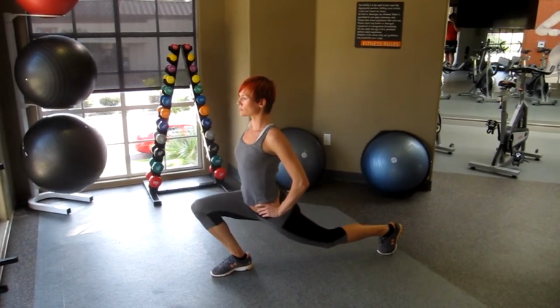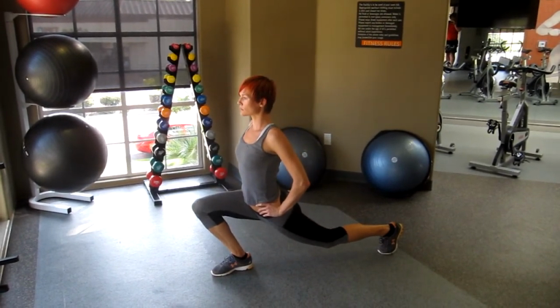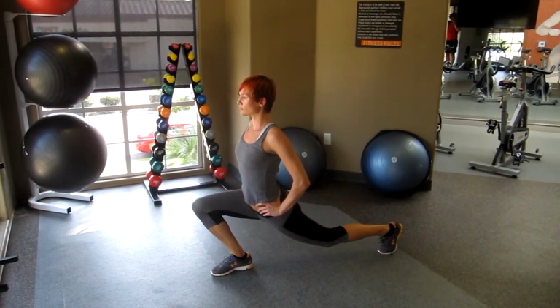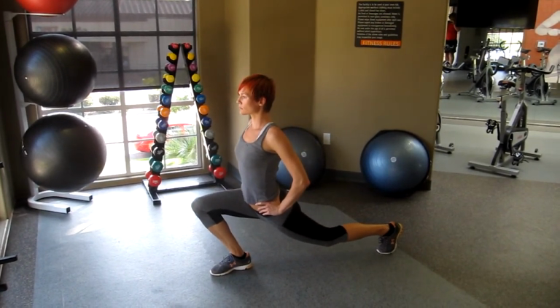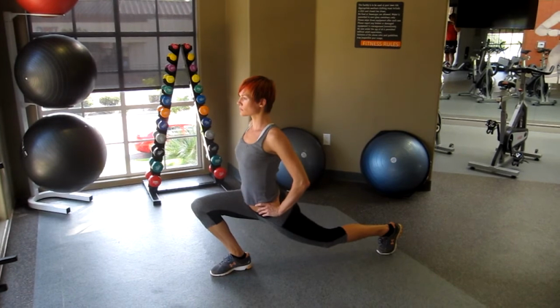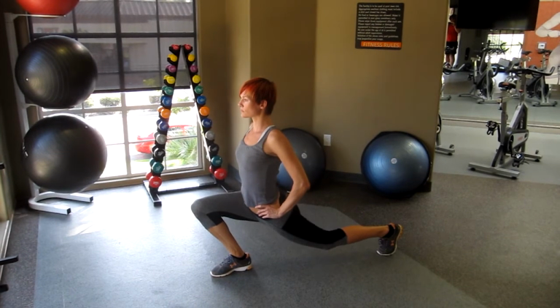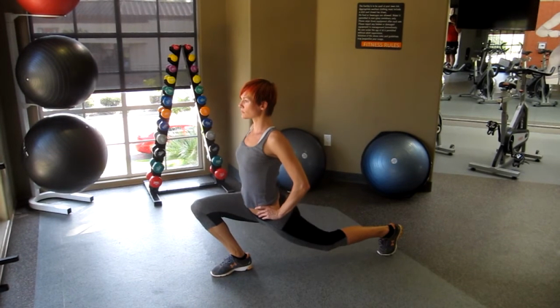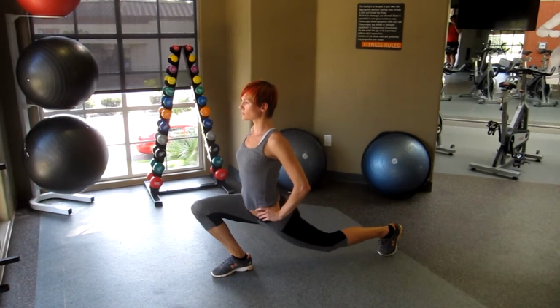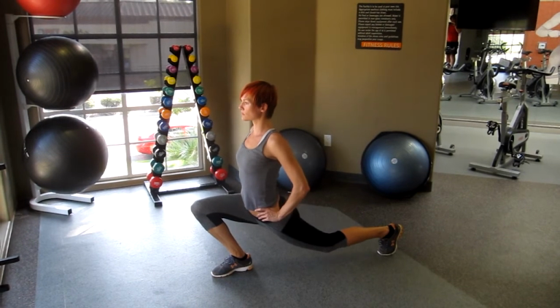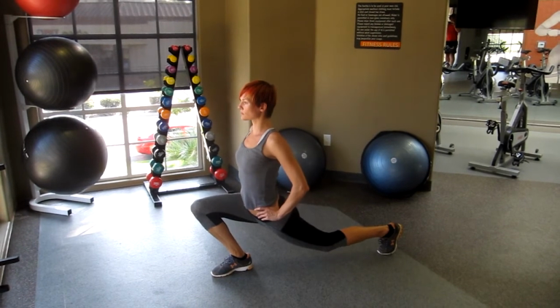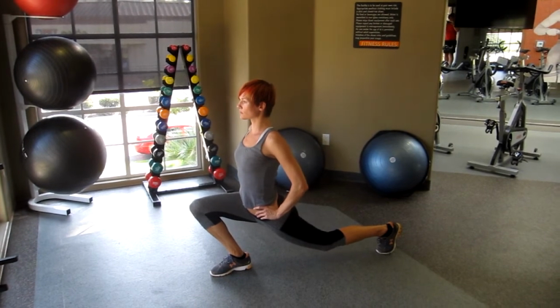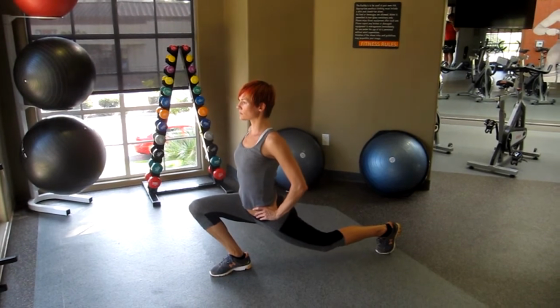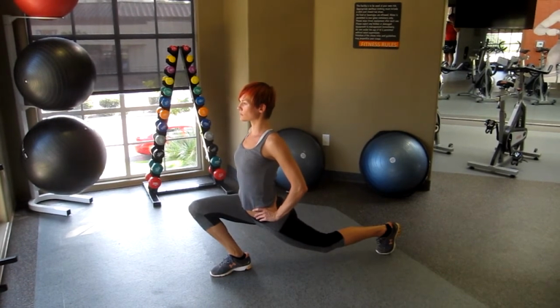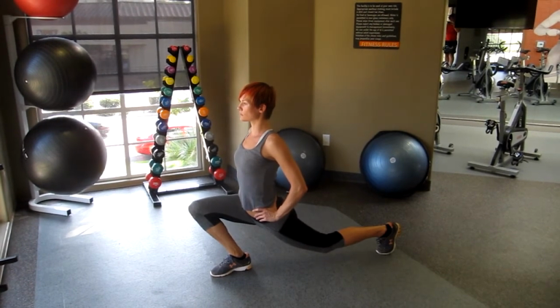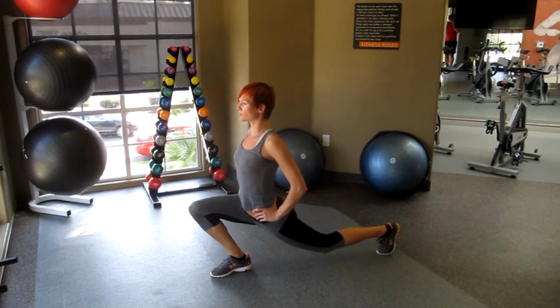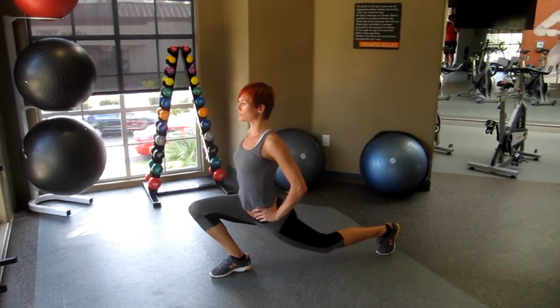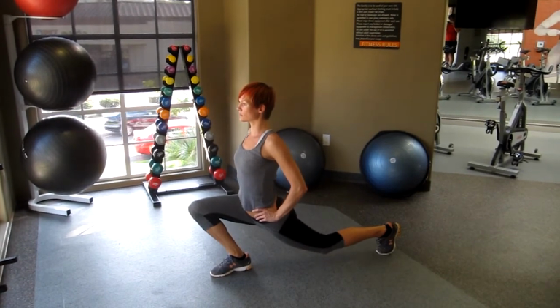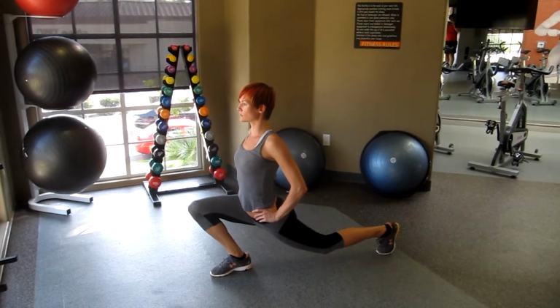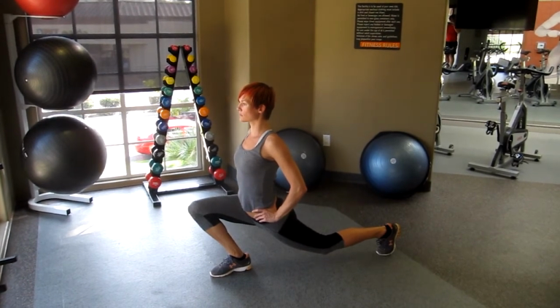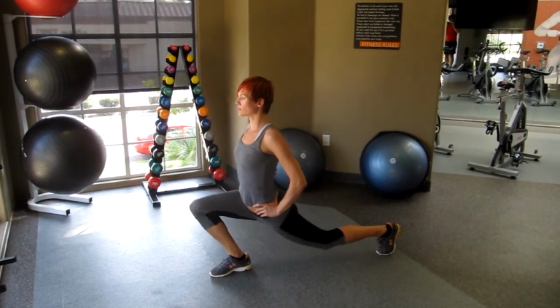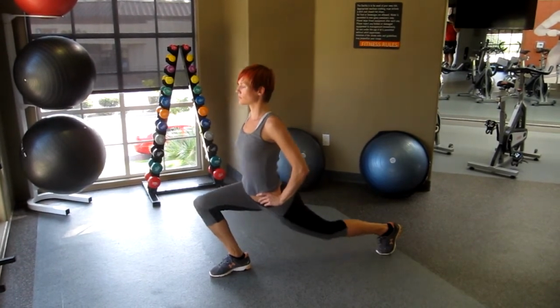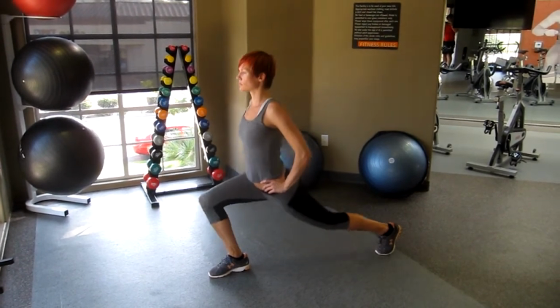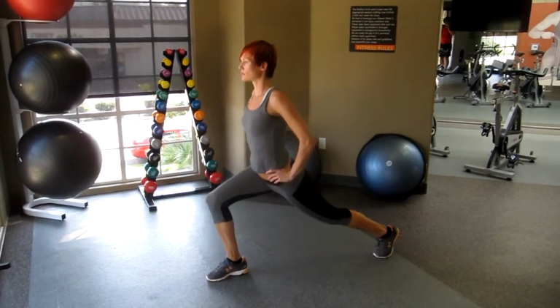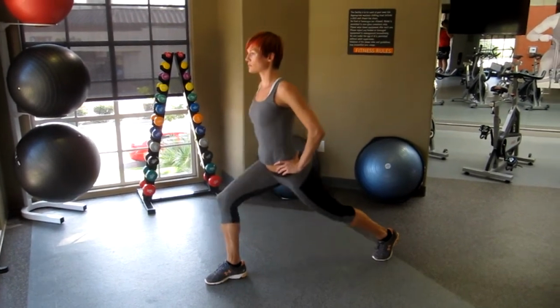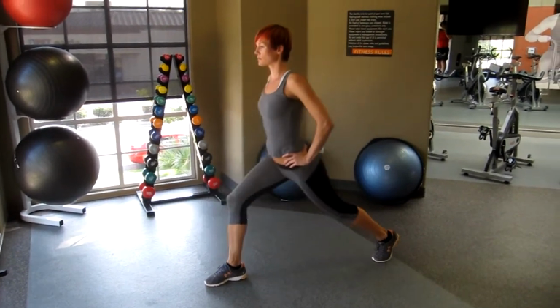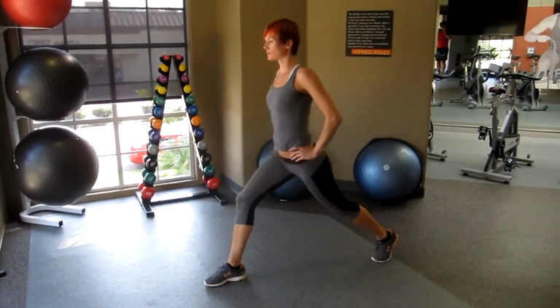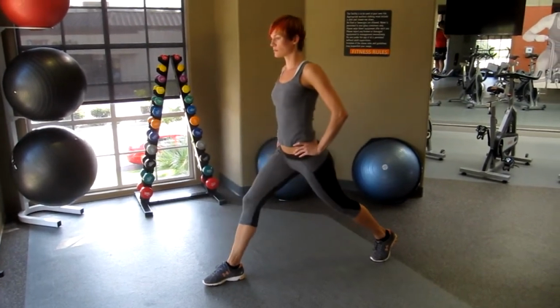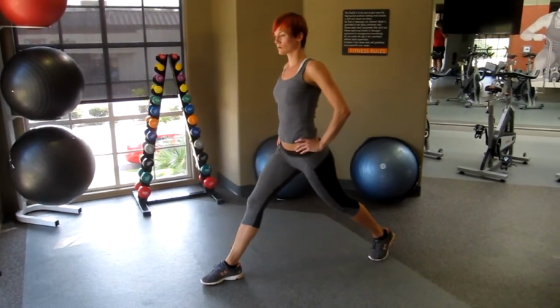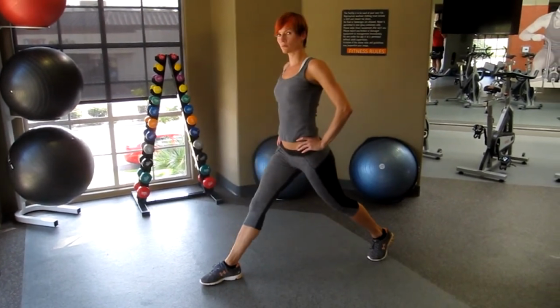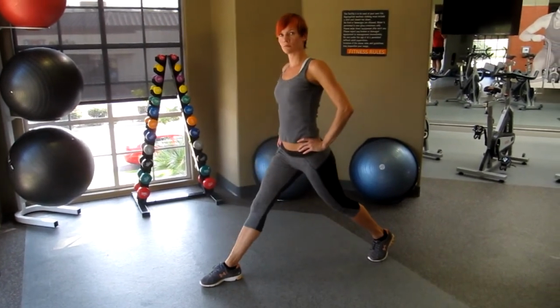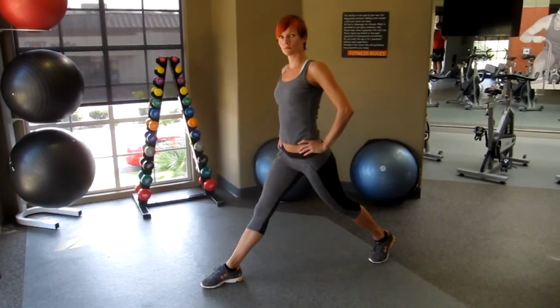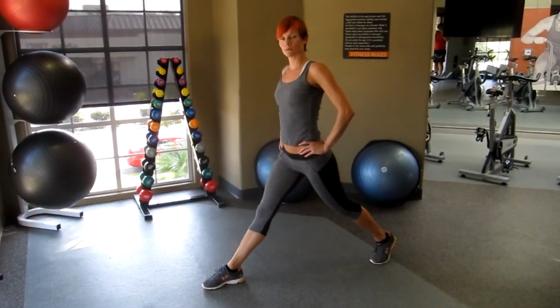Lower, lower, lower — yeah, and back. Okay, now do...